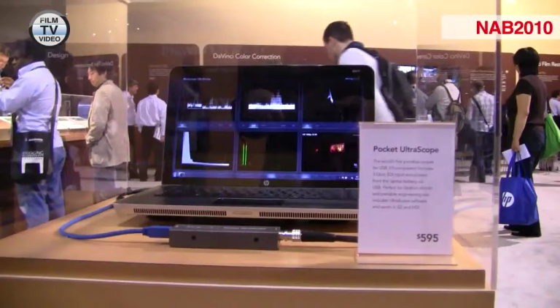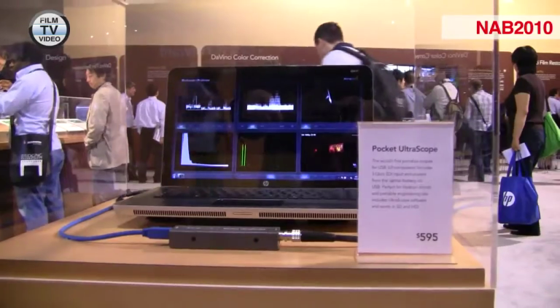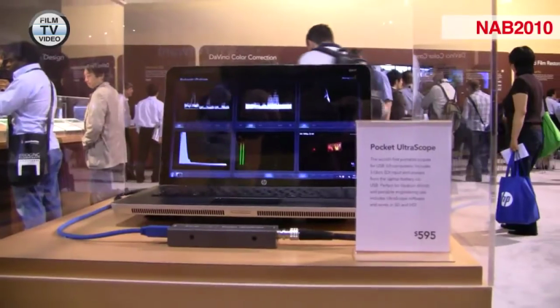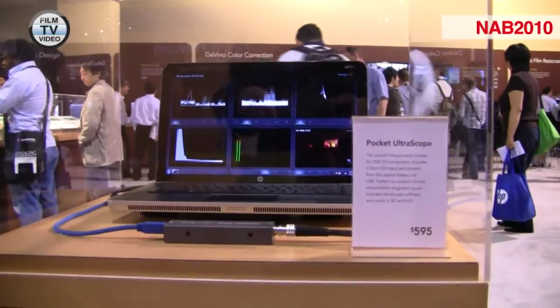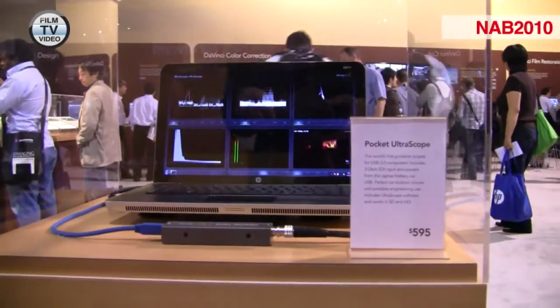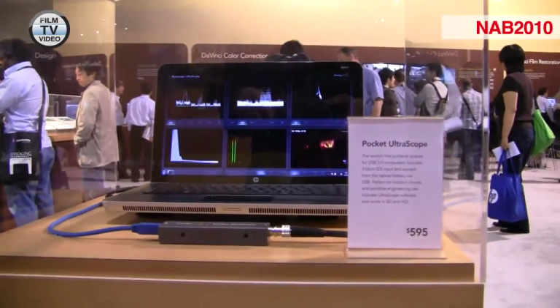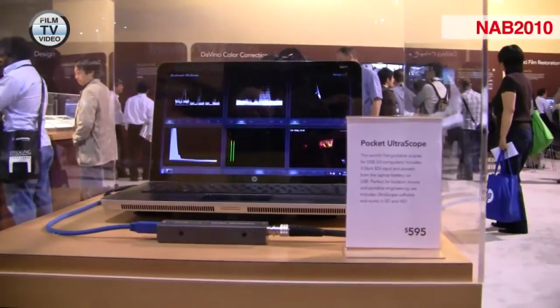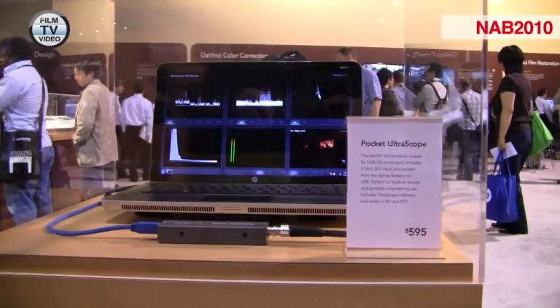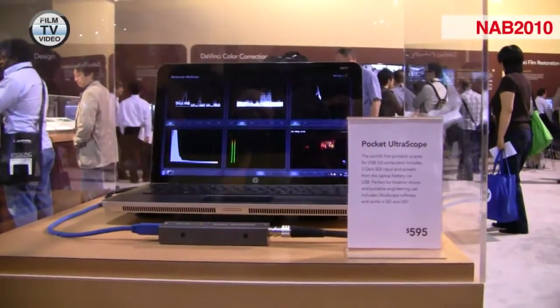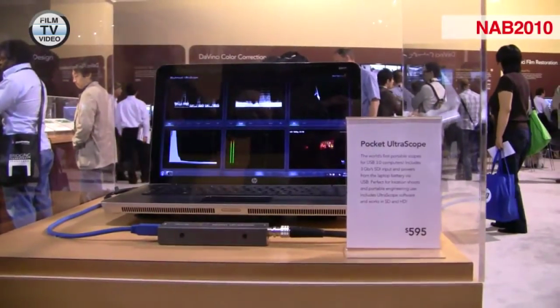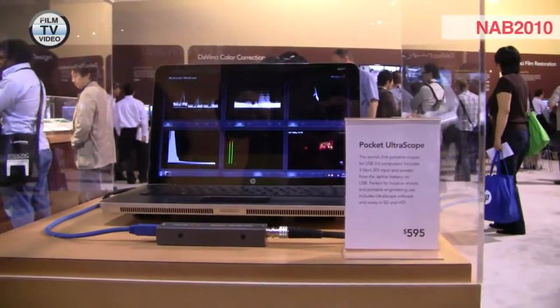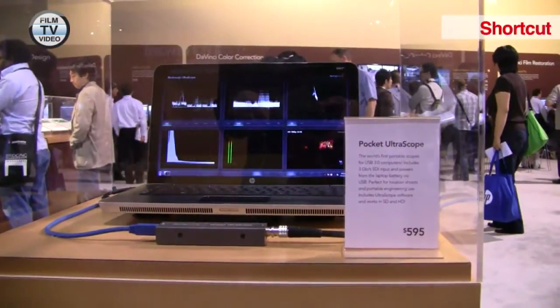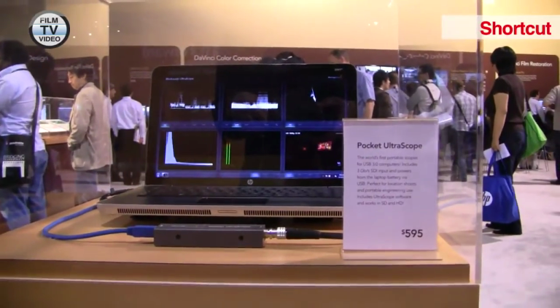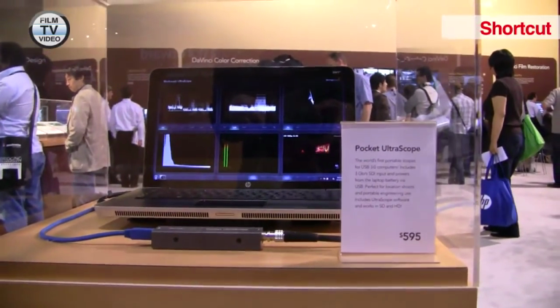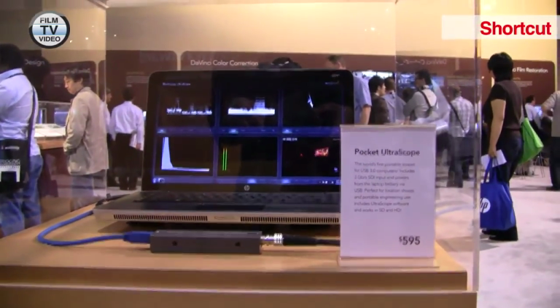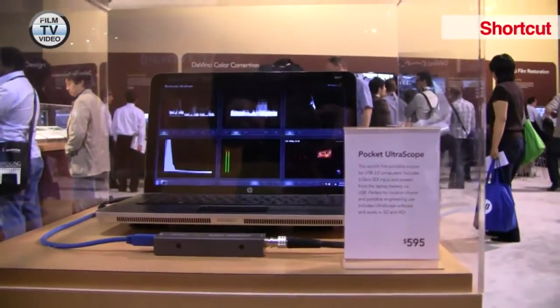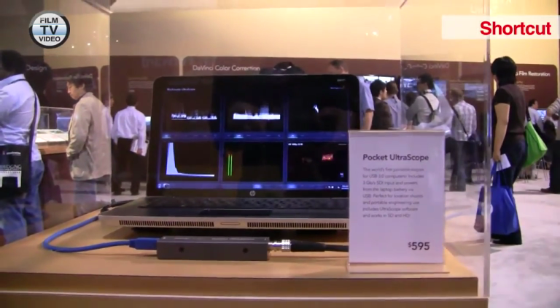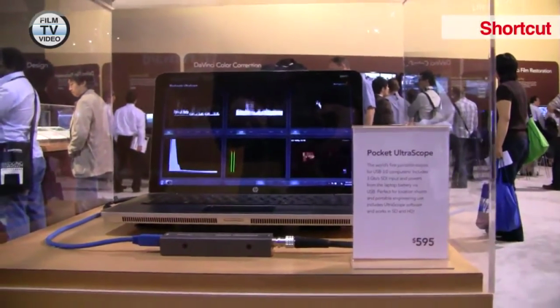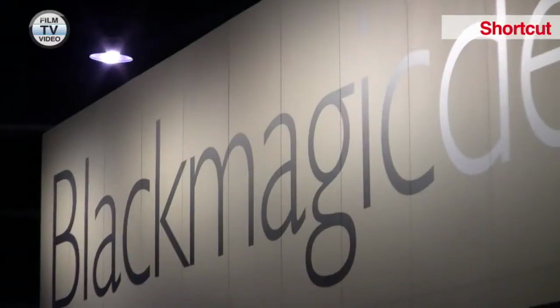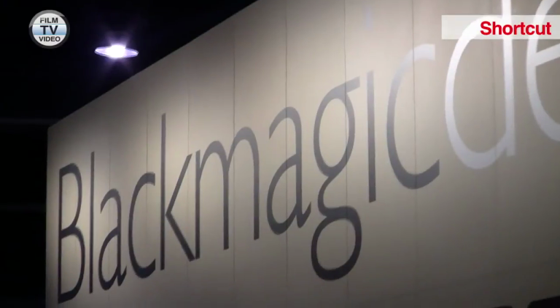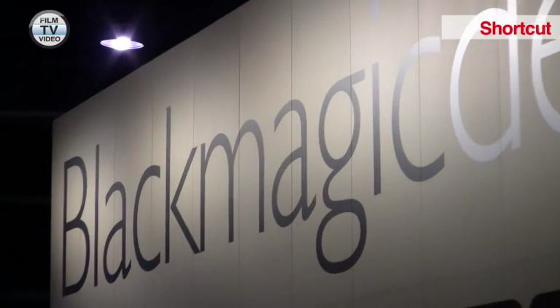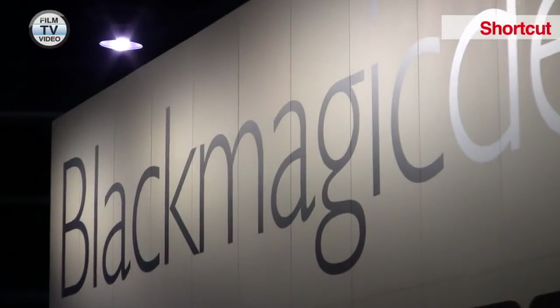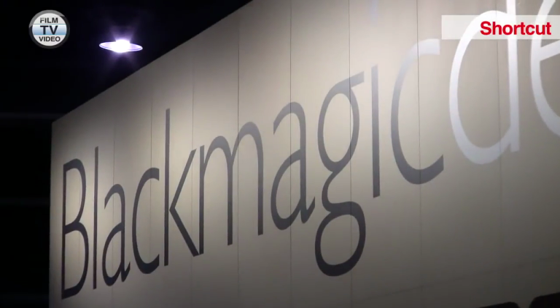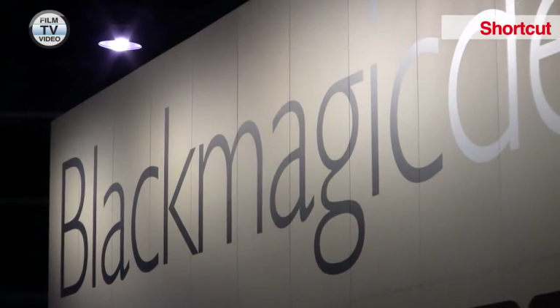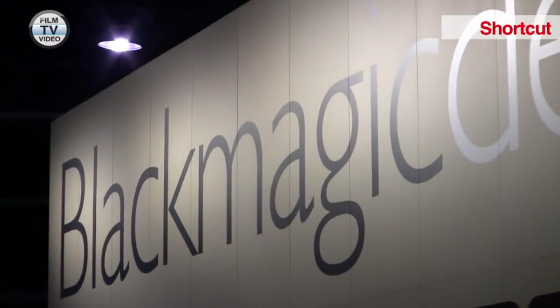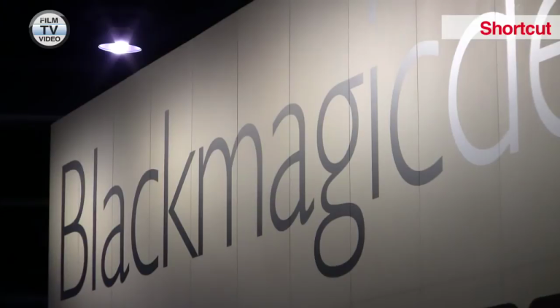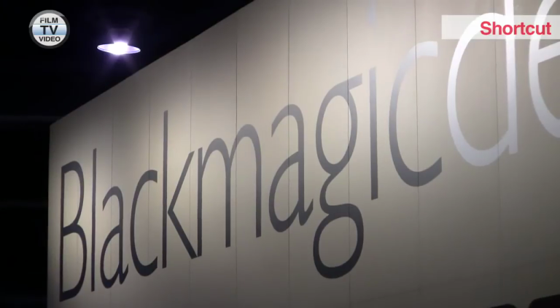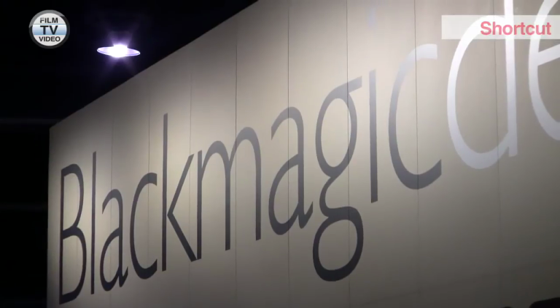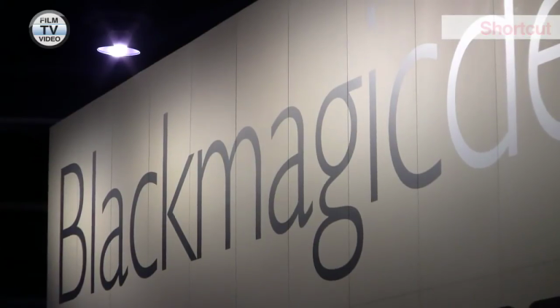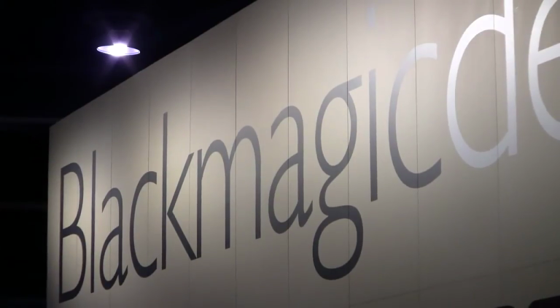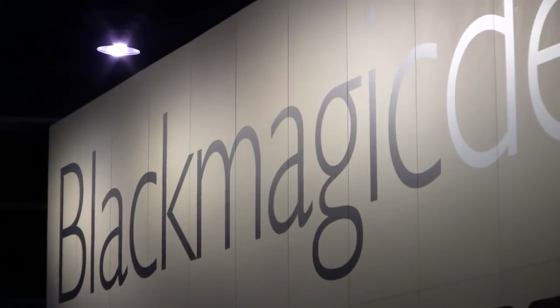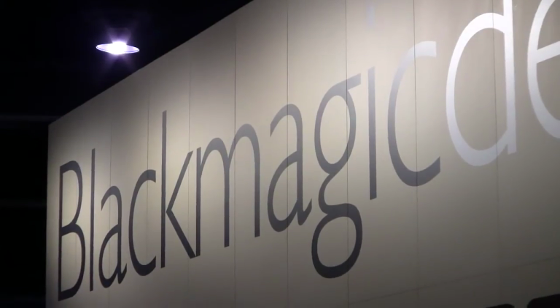The price is 595 US dollars, and availability is next month, so it'll ship in May.